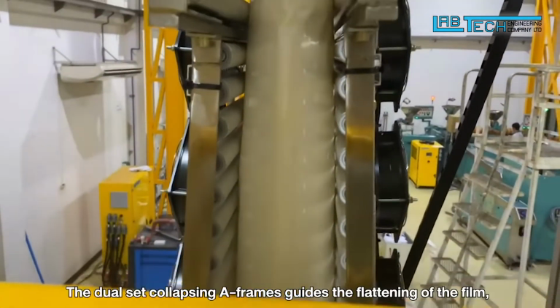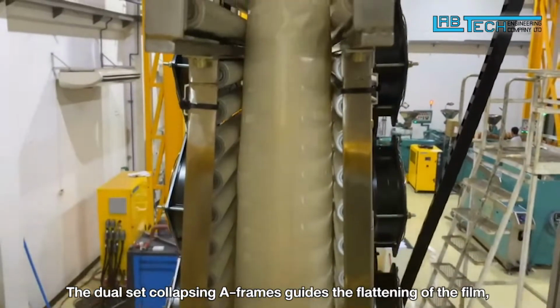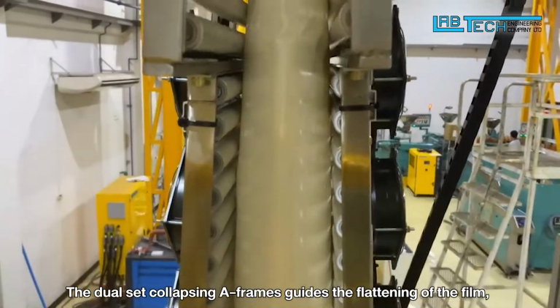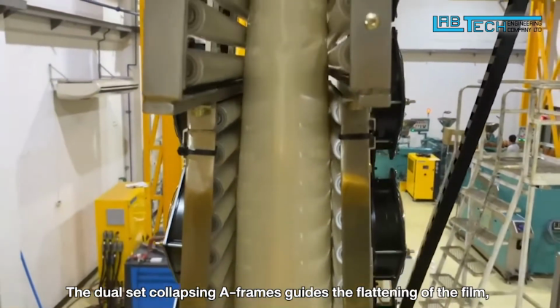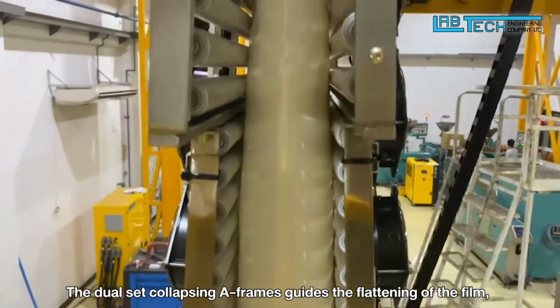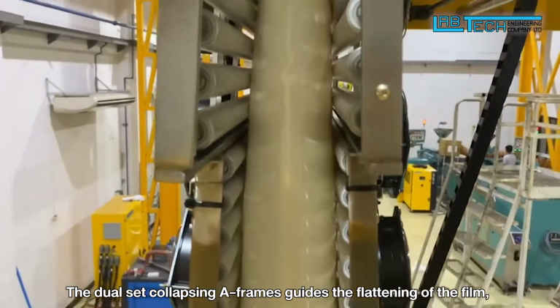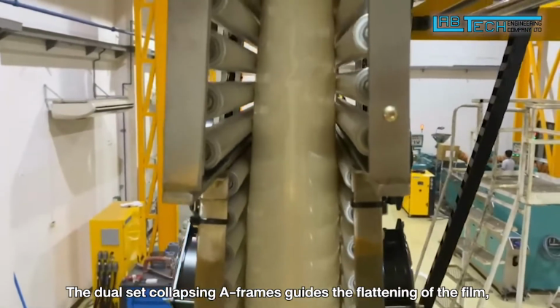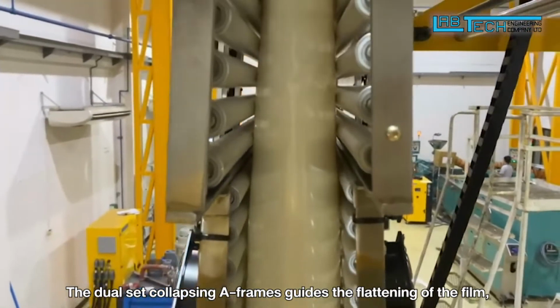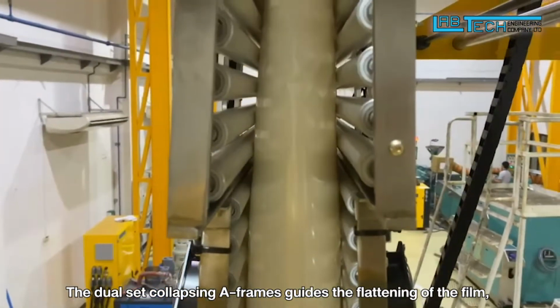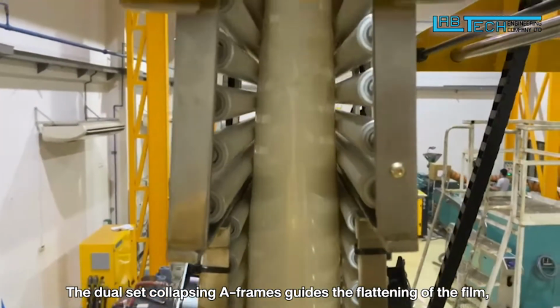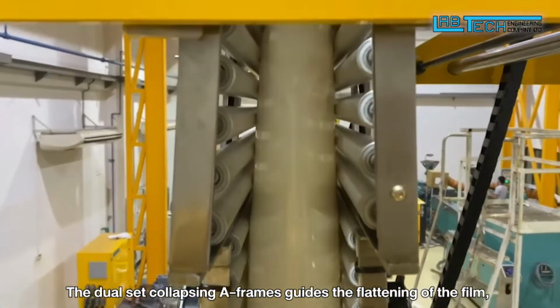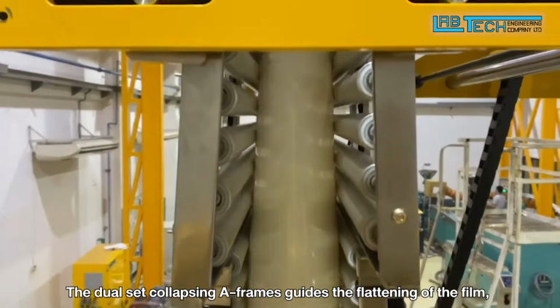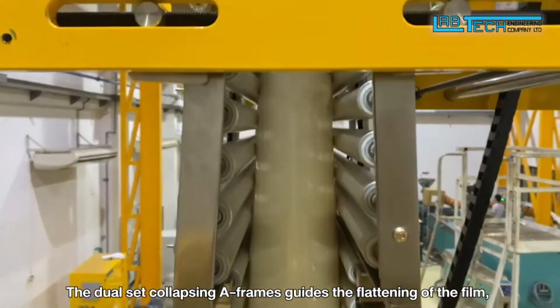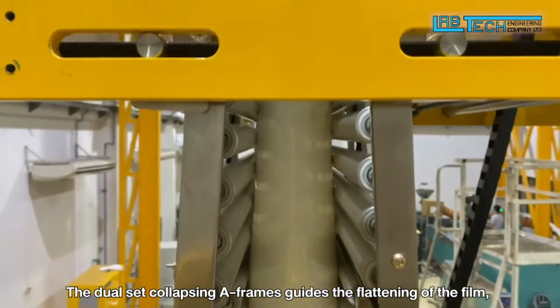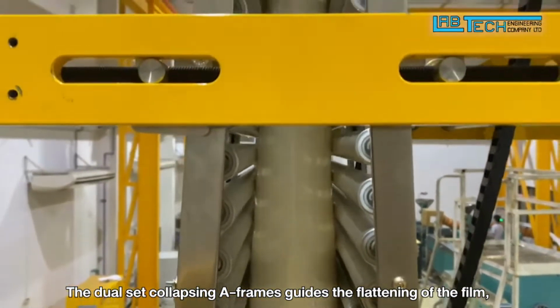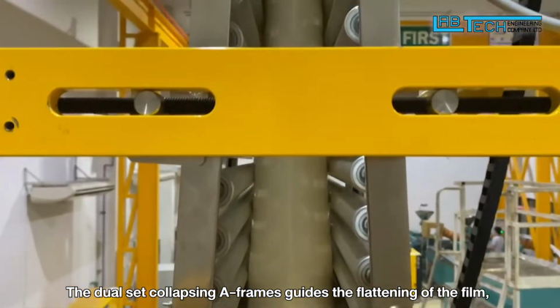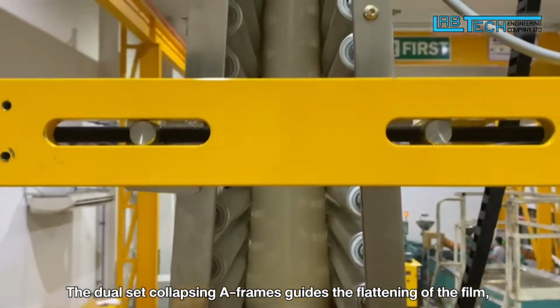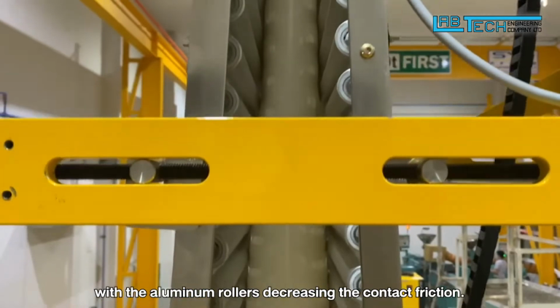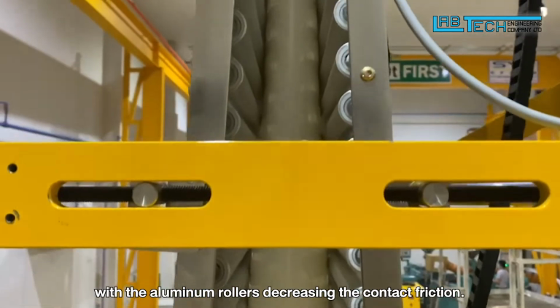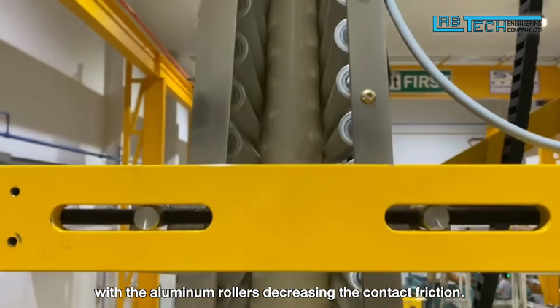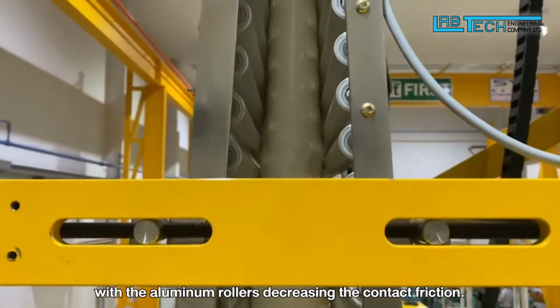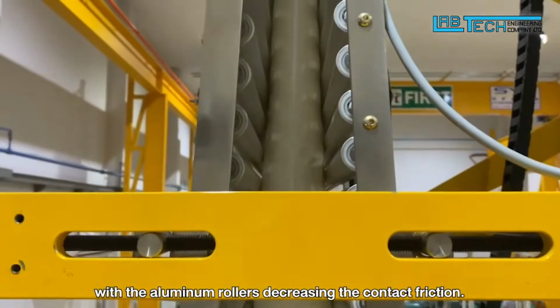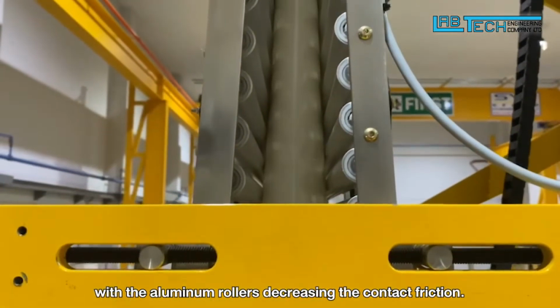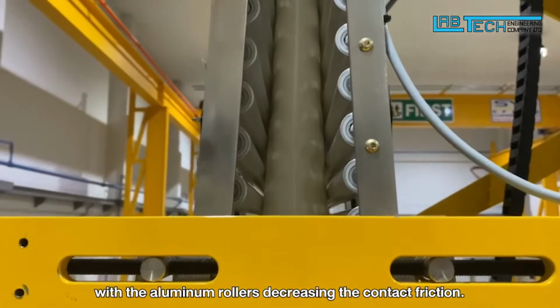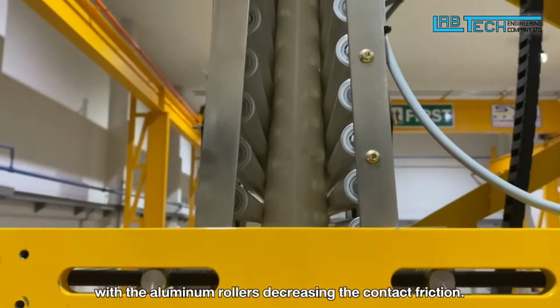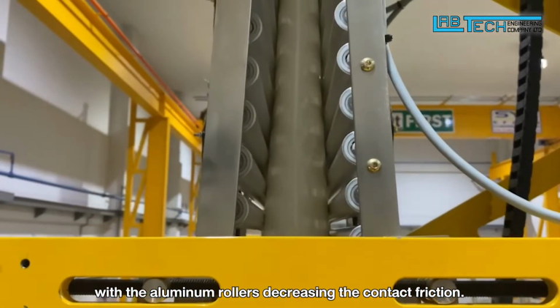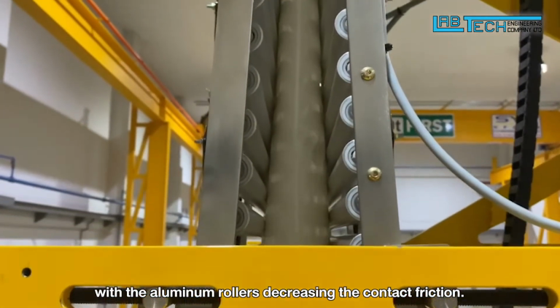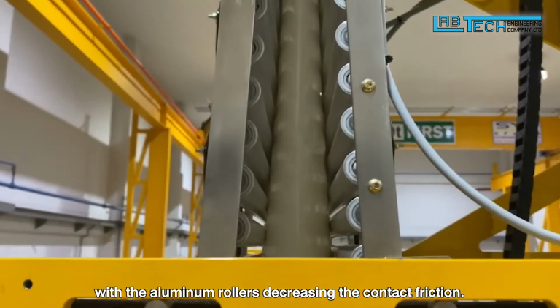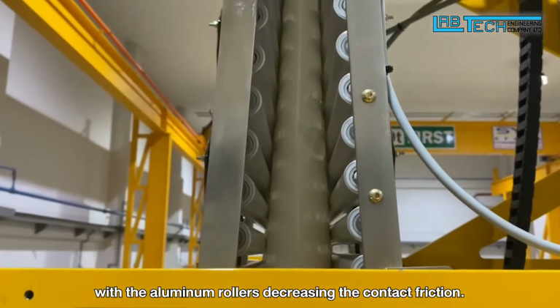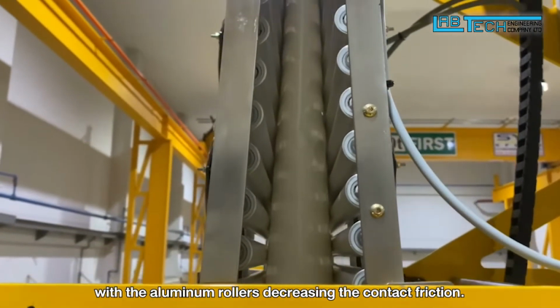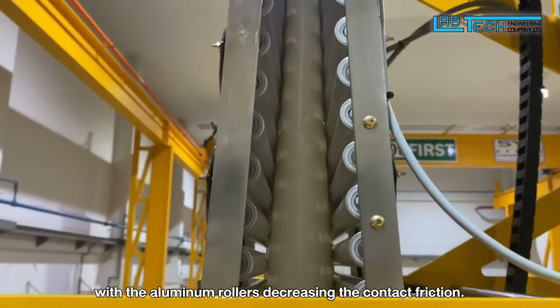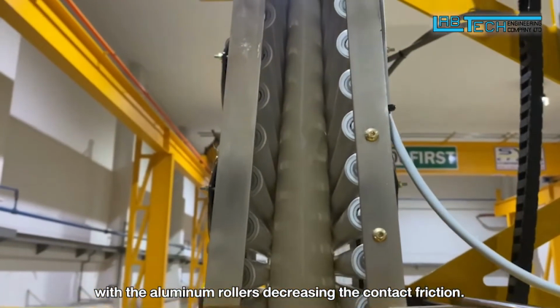The duo set collapsing A-frames guide the flattening of the film, with aluminum rollers decreasing the contact friction.